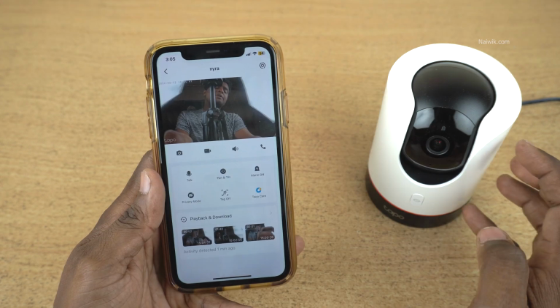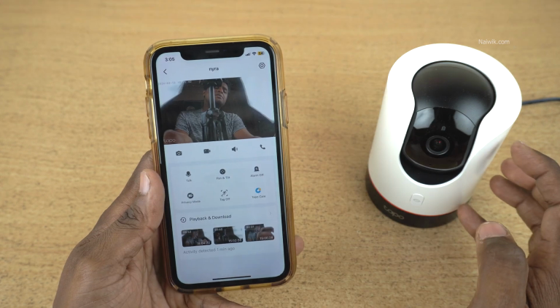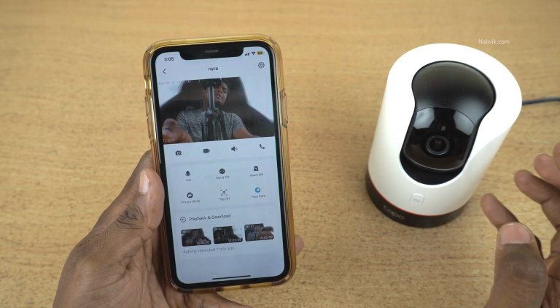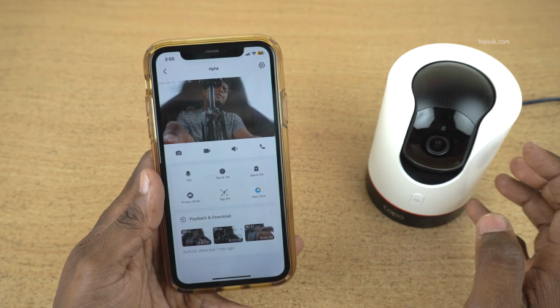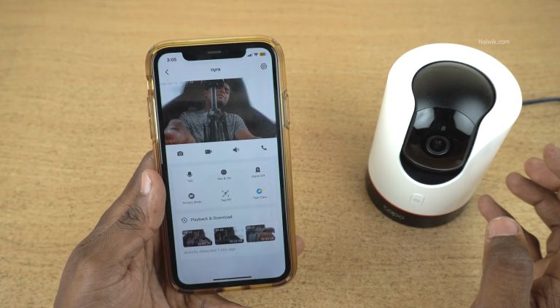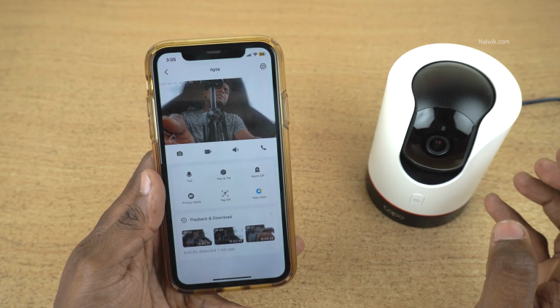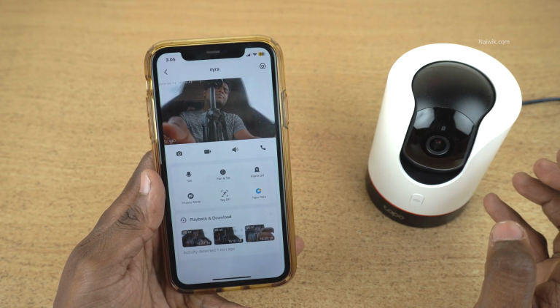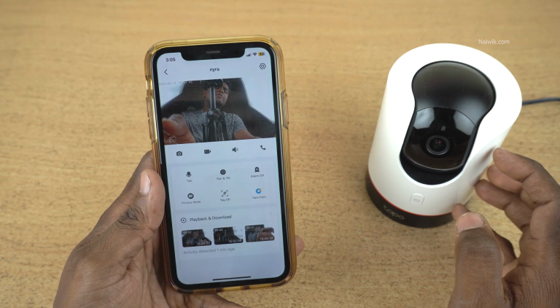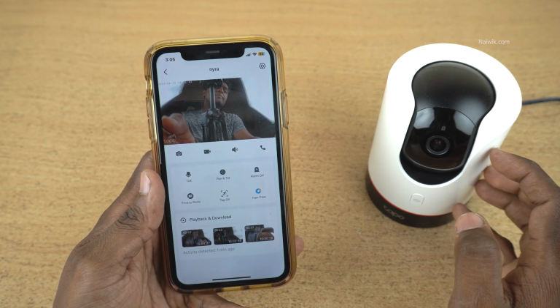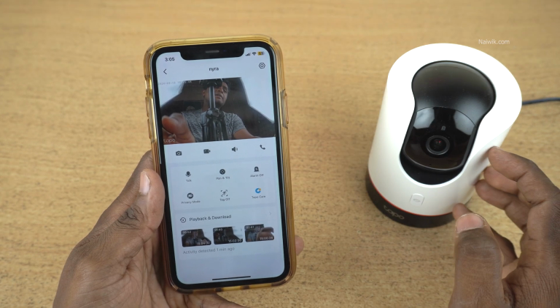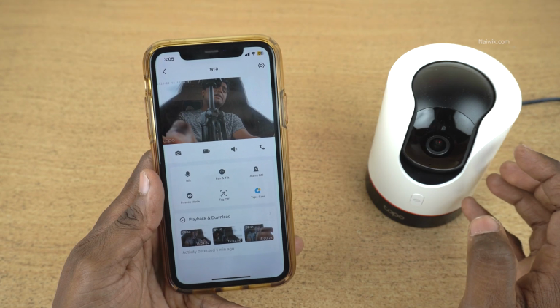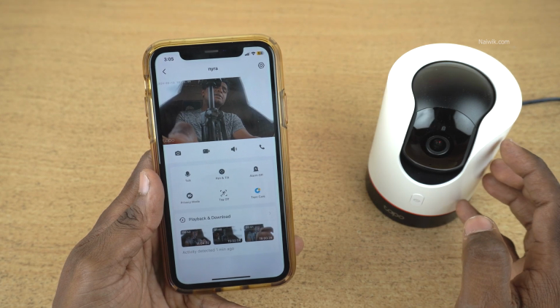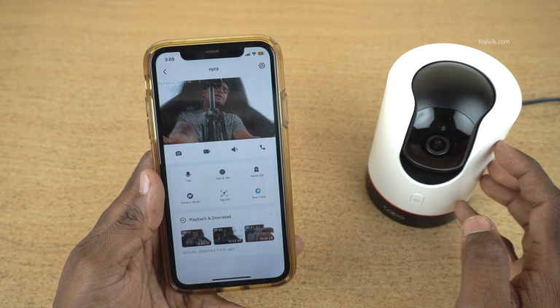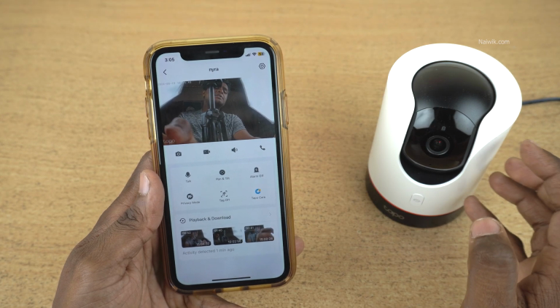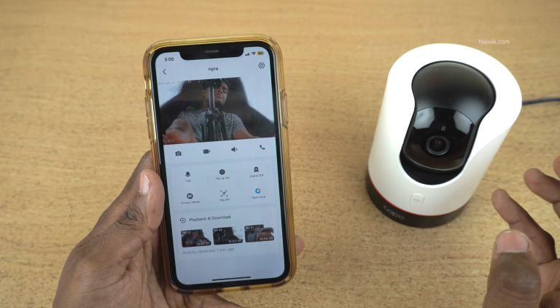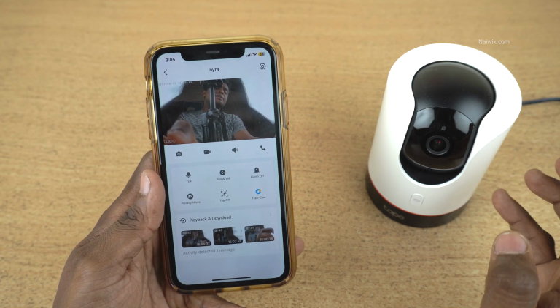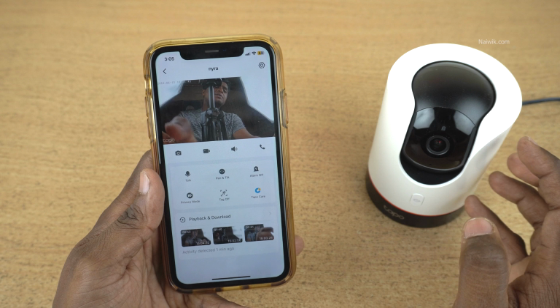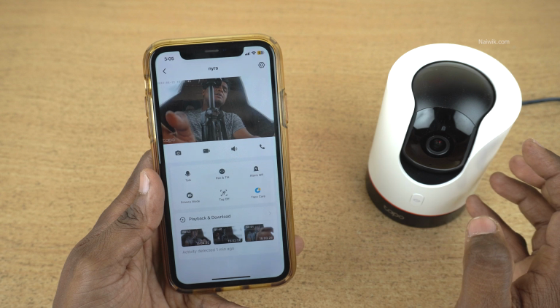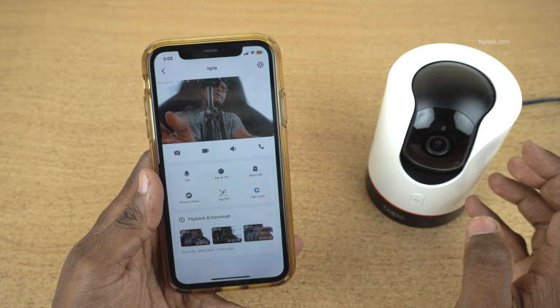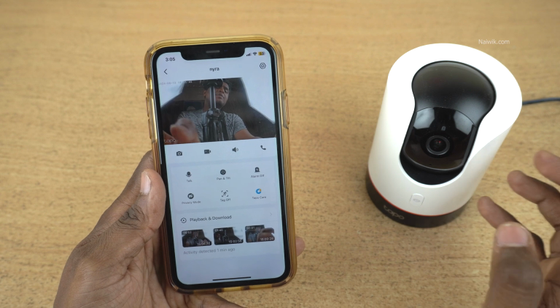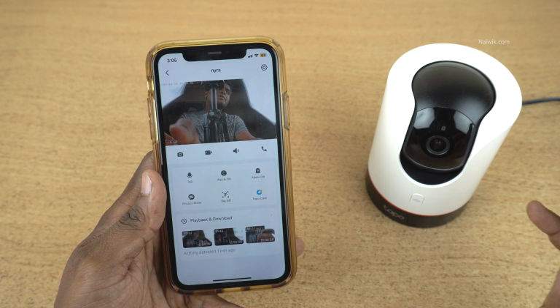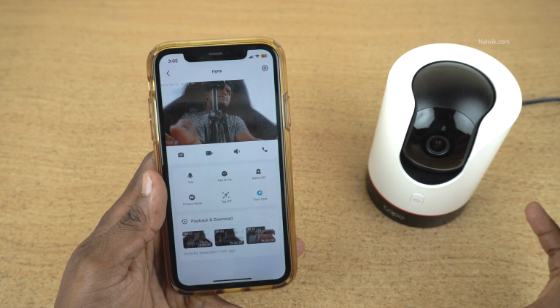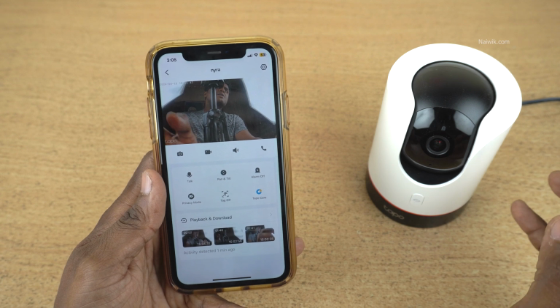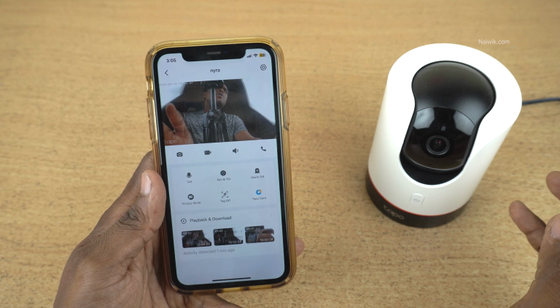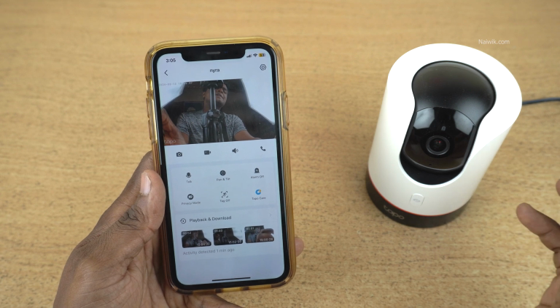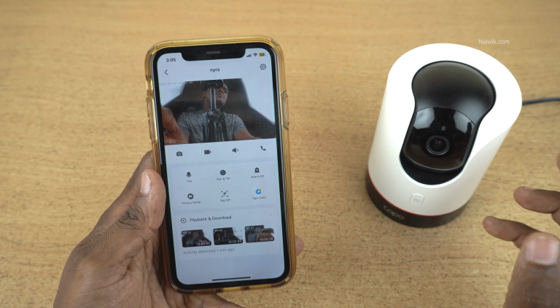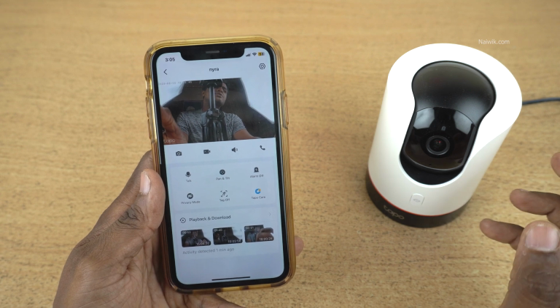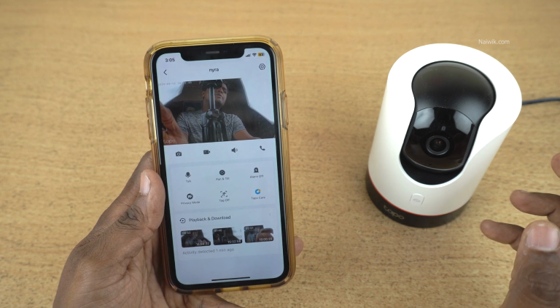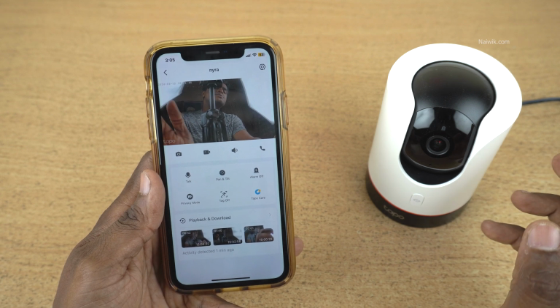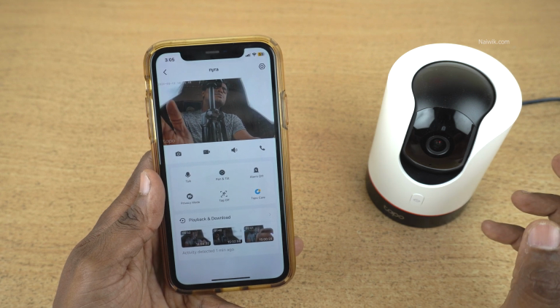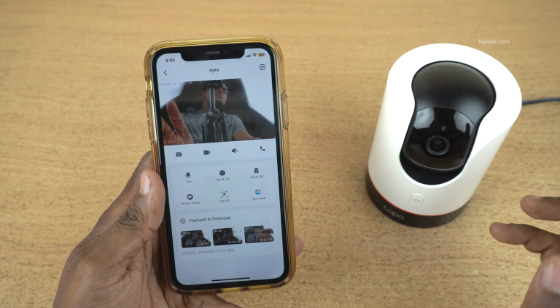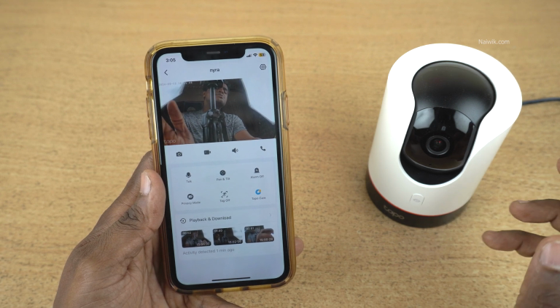That's it, guys. In this way, you can format a micro SD card which is present in your TAPO cameras. Hope you like this video. Please do subscribe to our channel. Thank you.